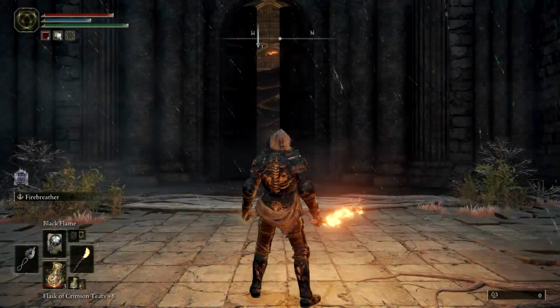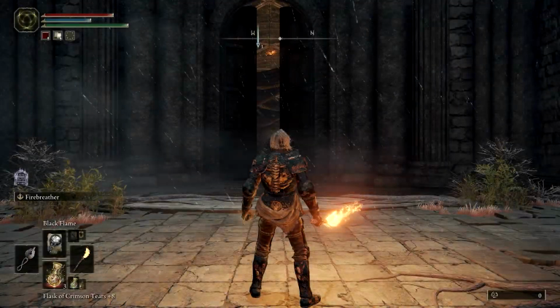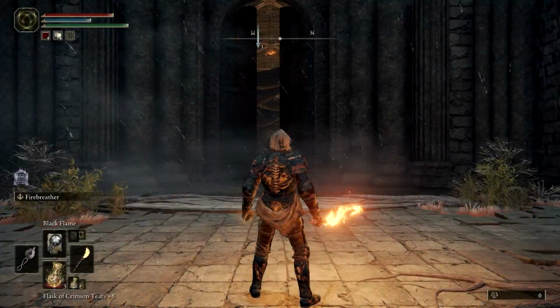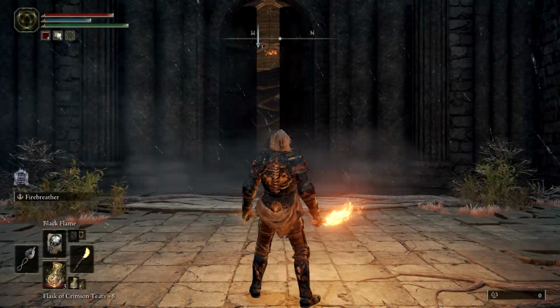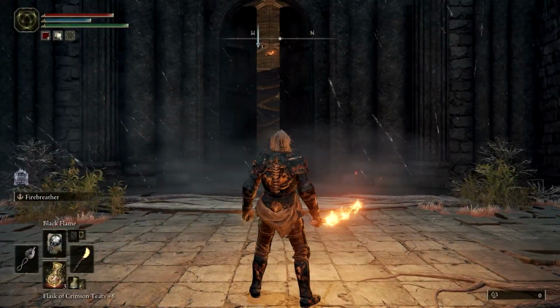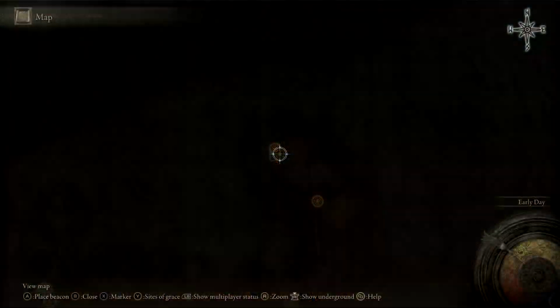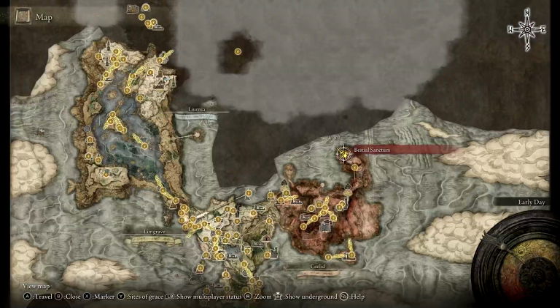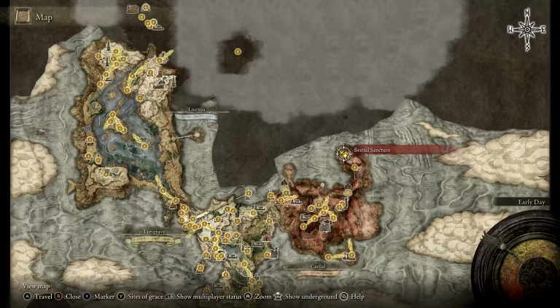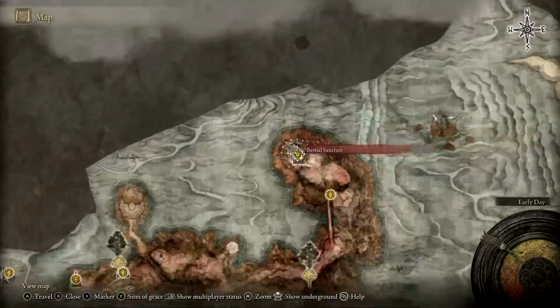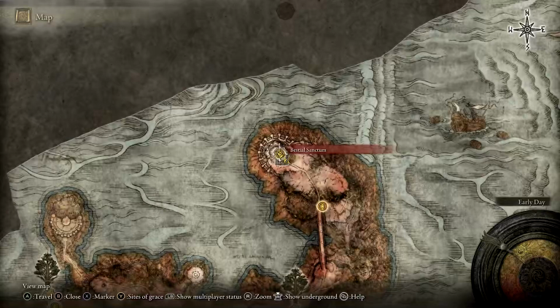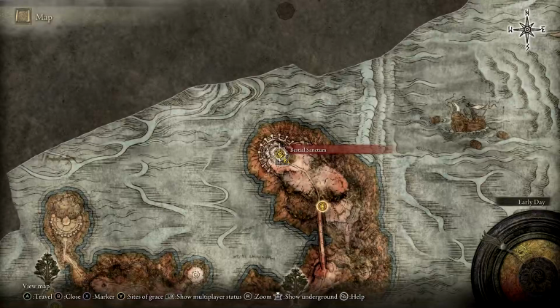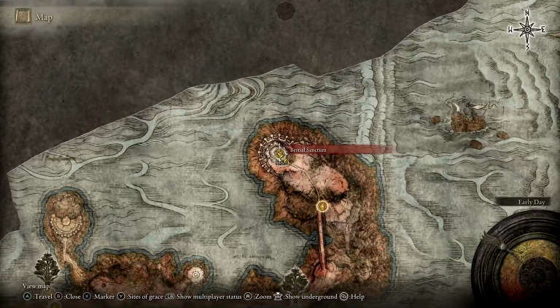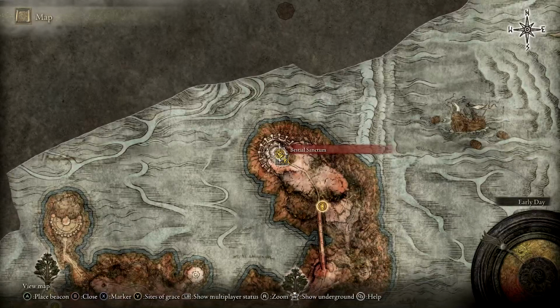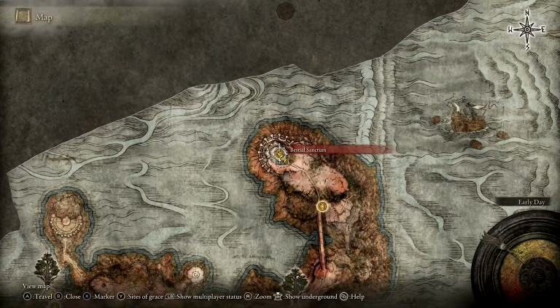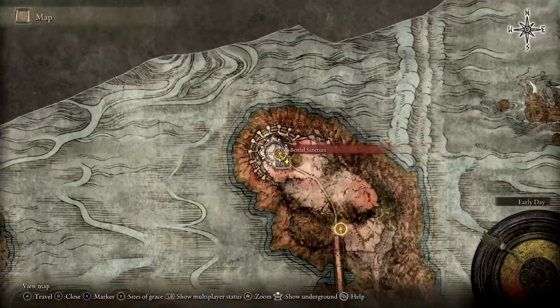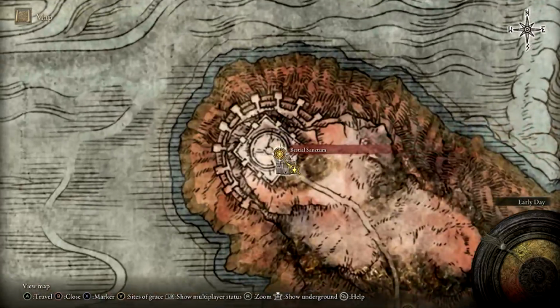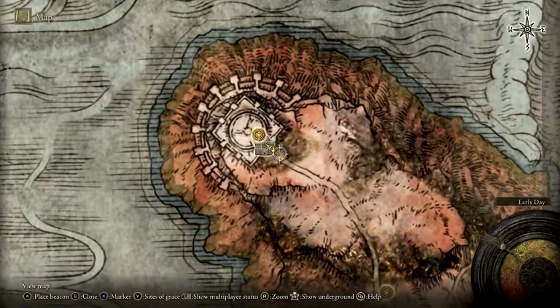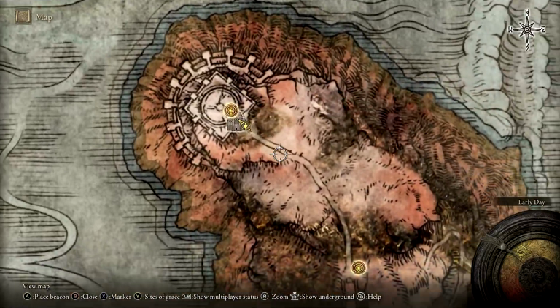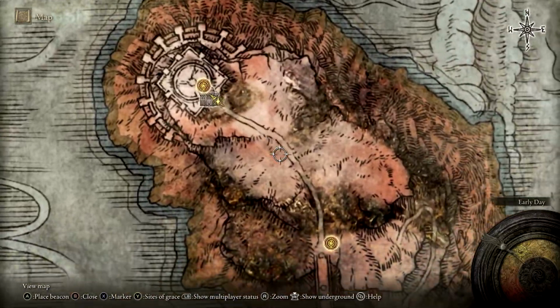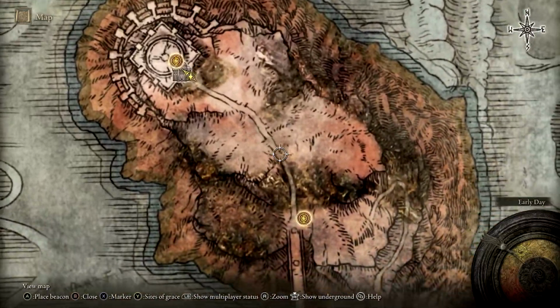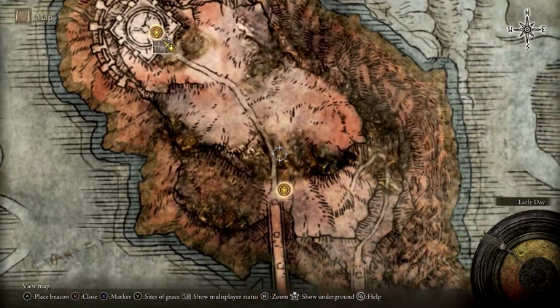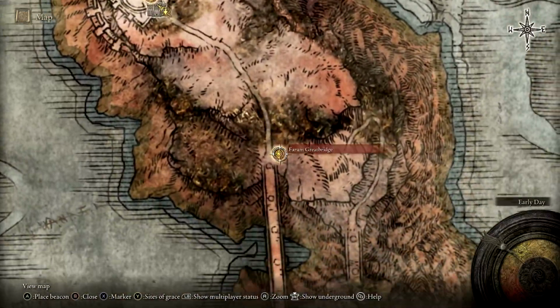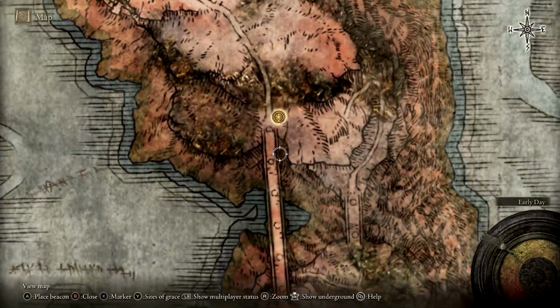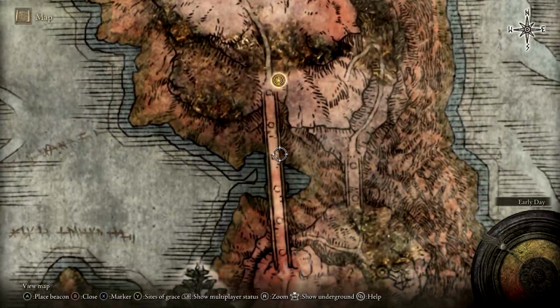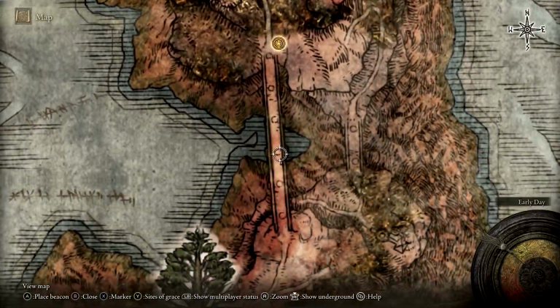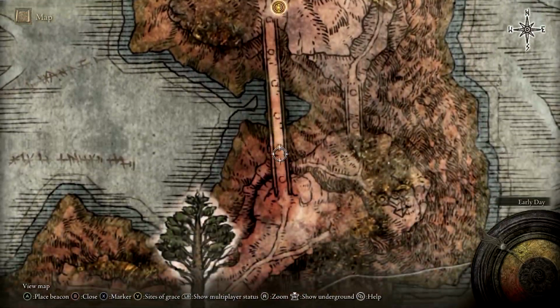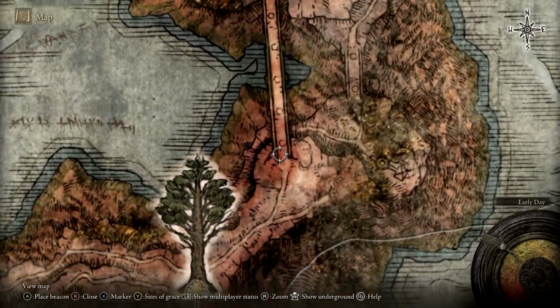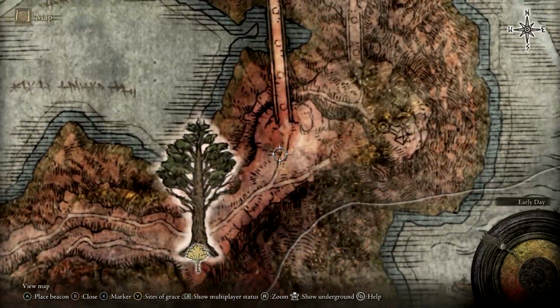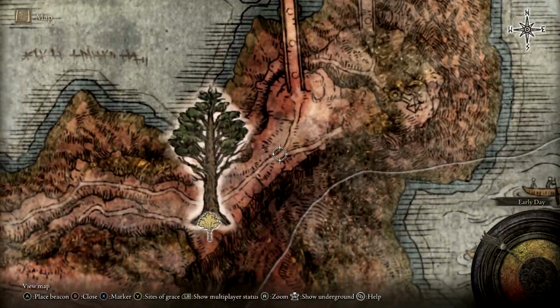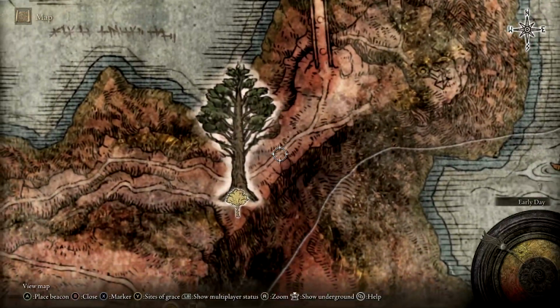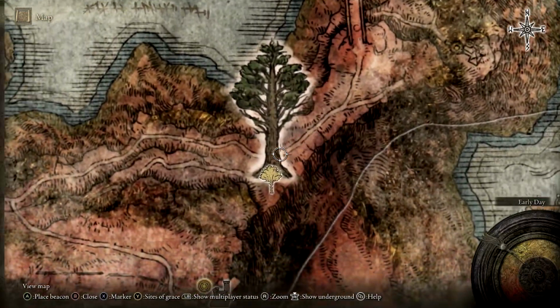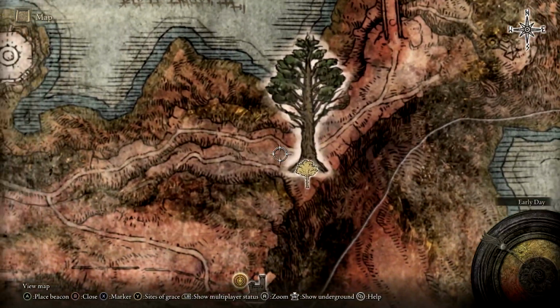From there, make your way south, resting at Sites of Grace along the way, and ending your journey at Fort Faroth.